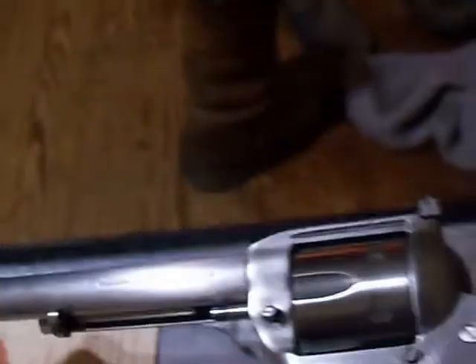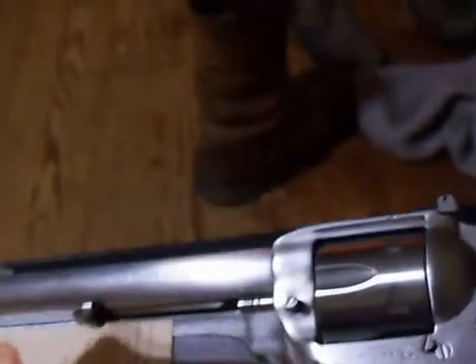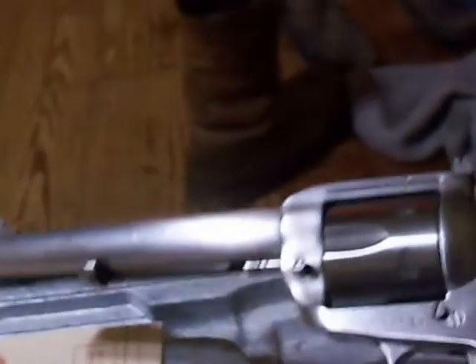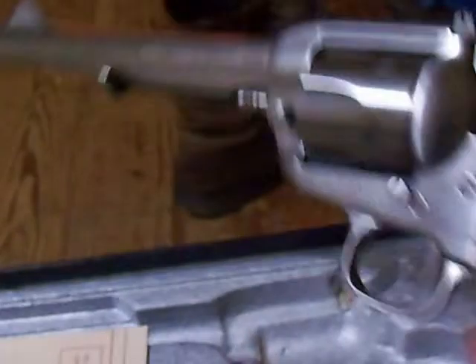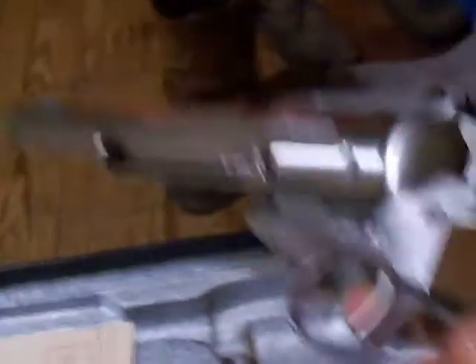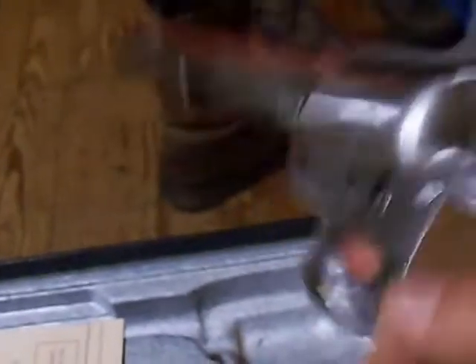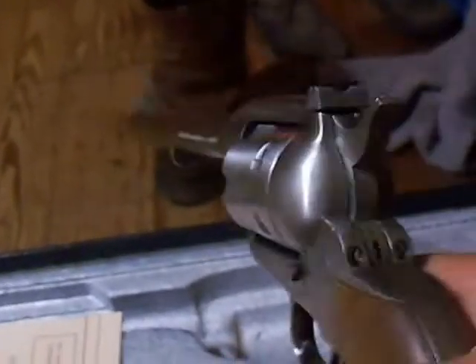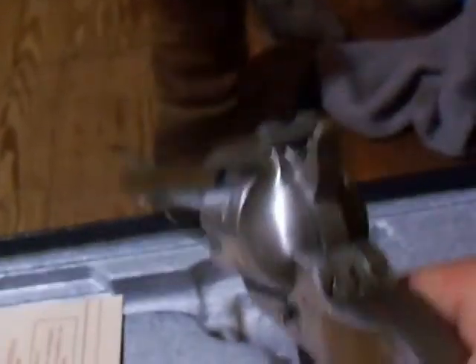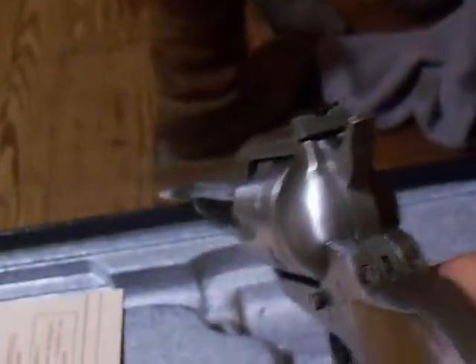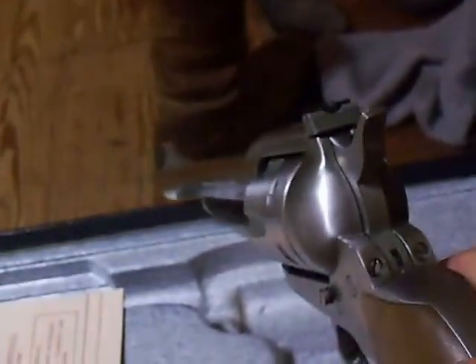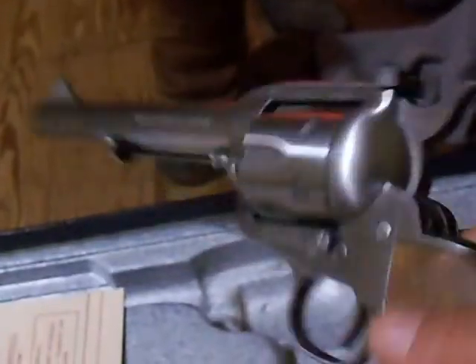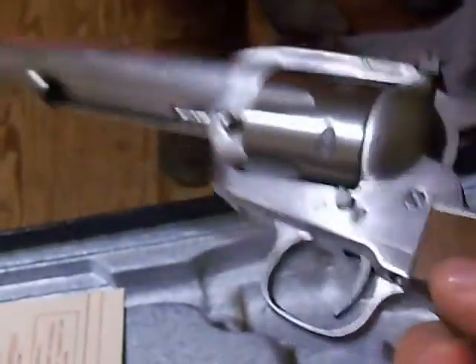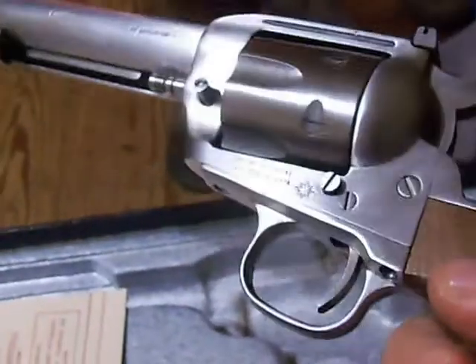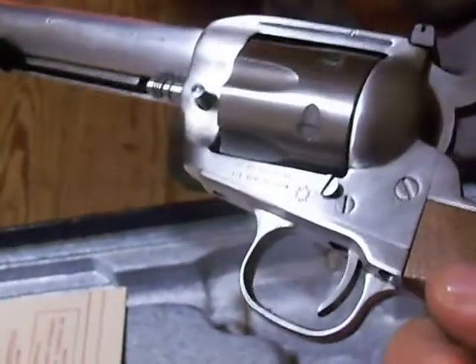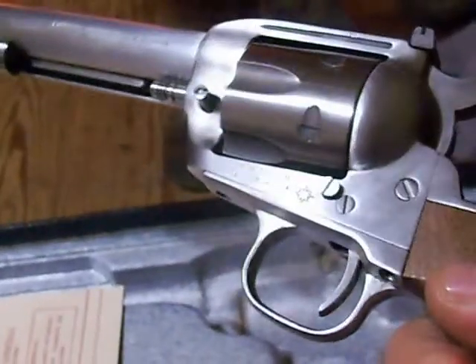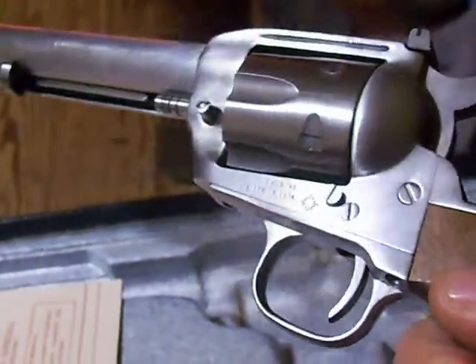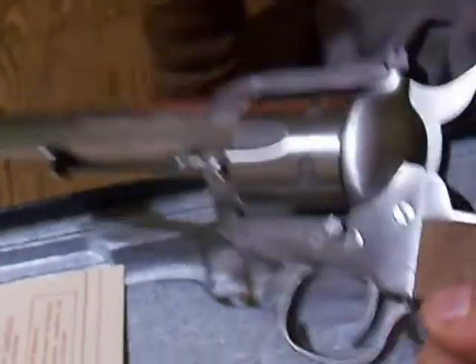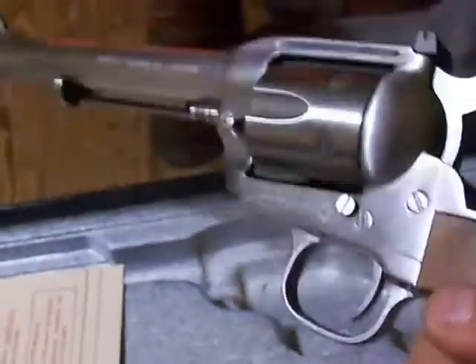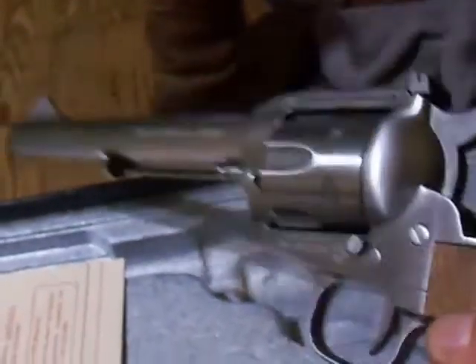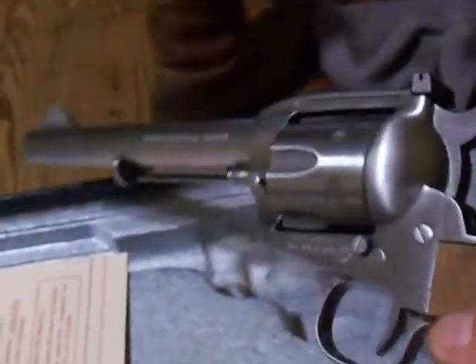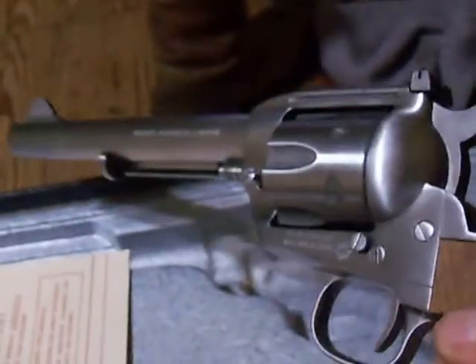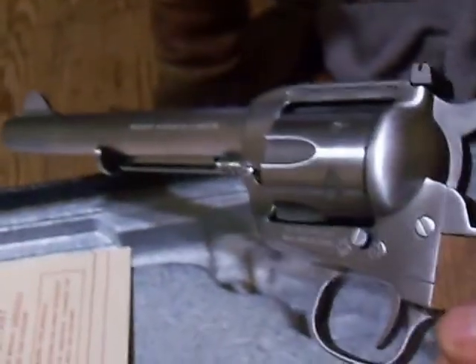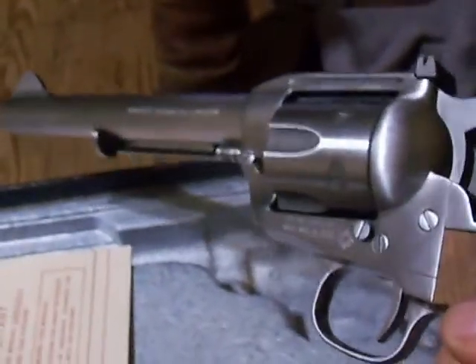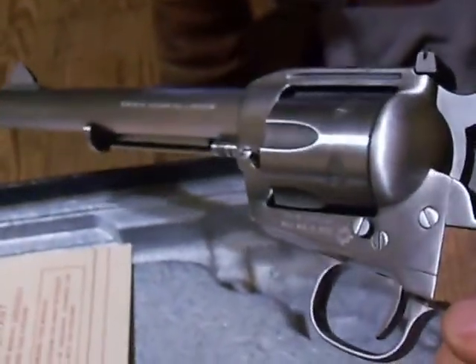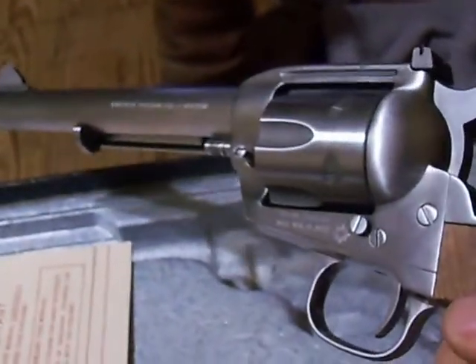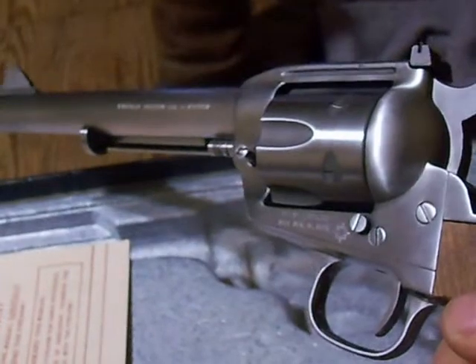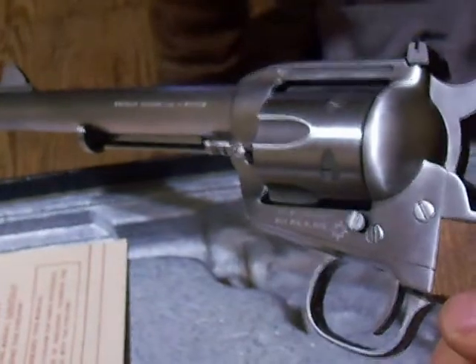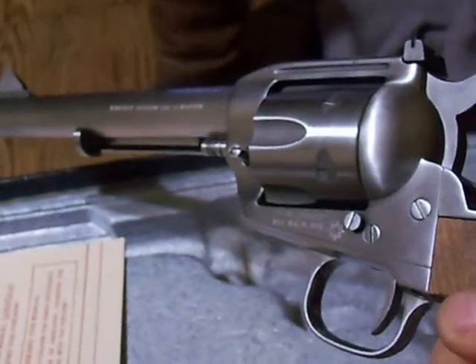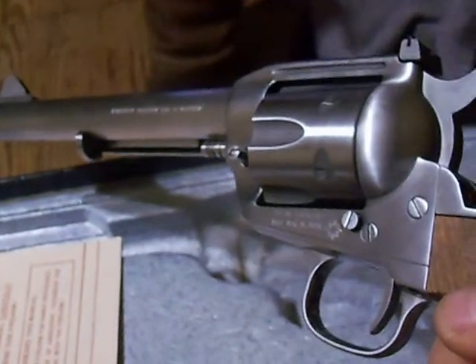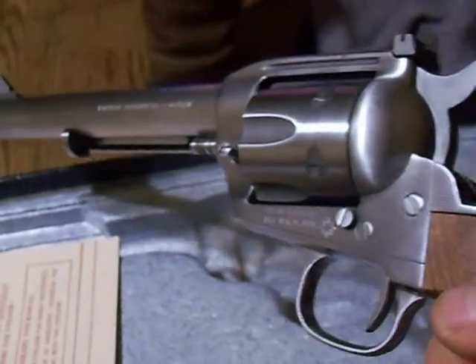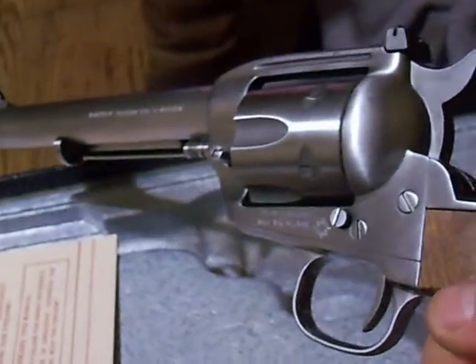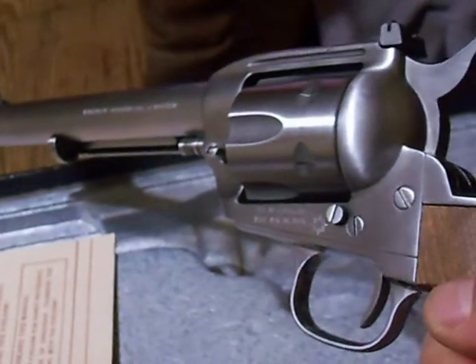It's got good weight, good heft. I like it — real accurate.